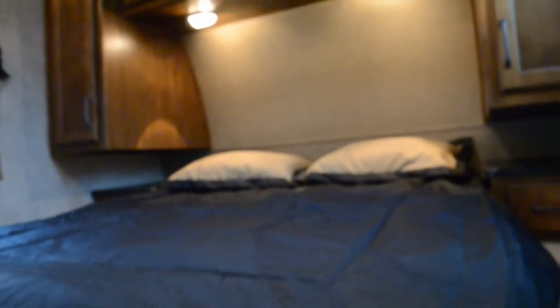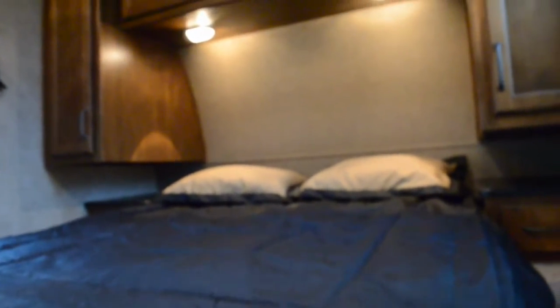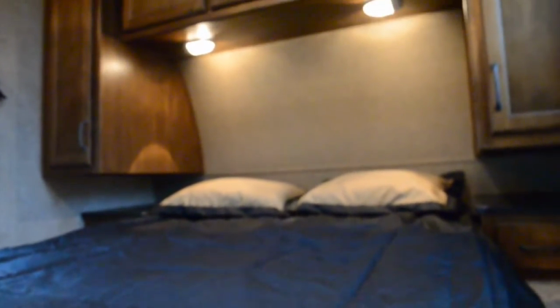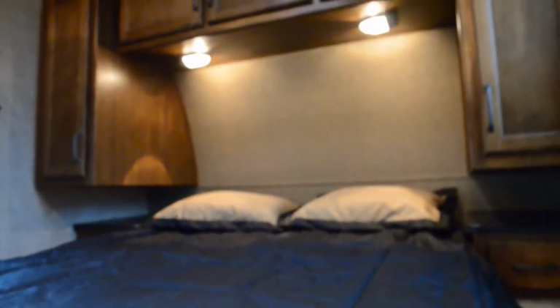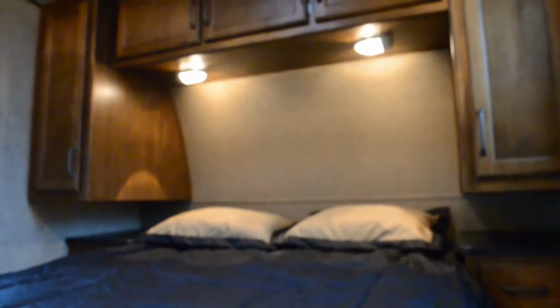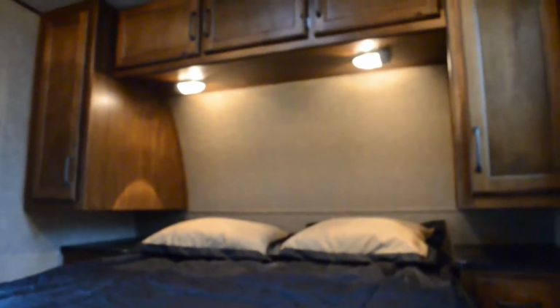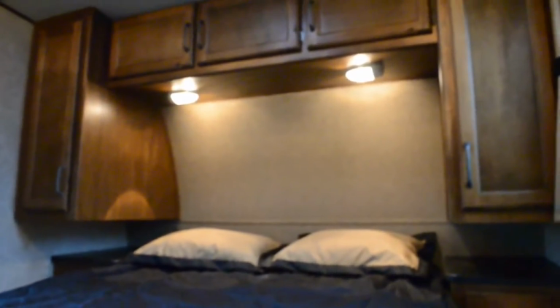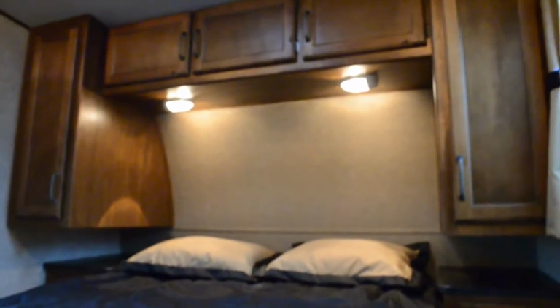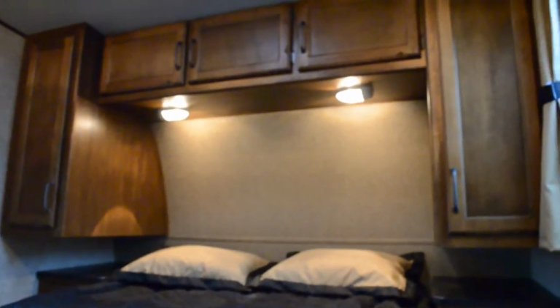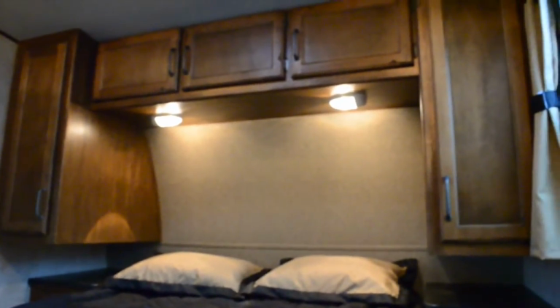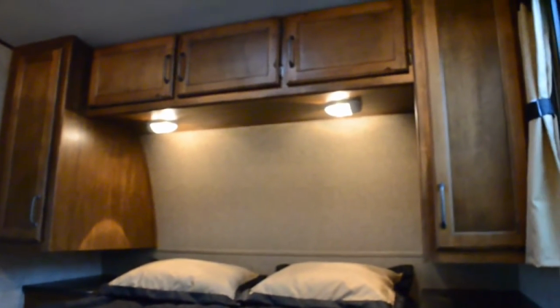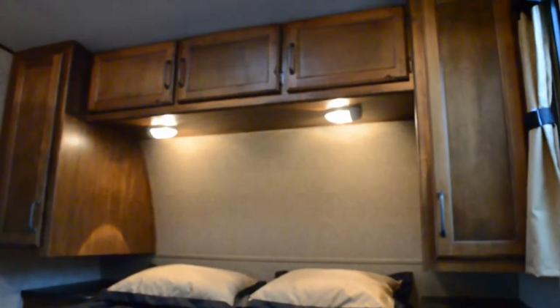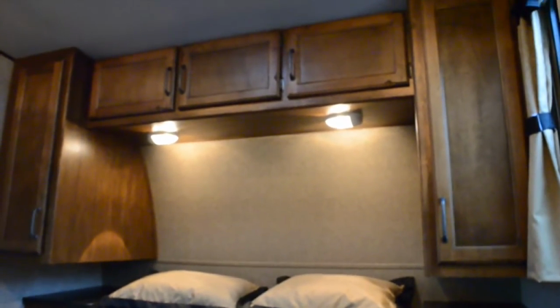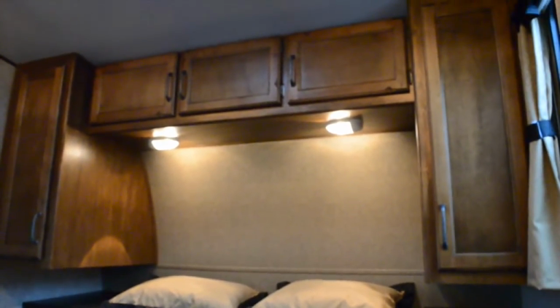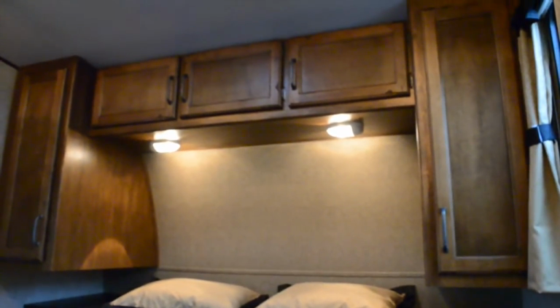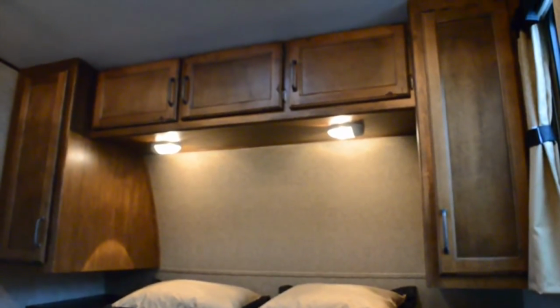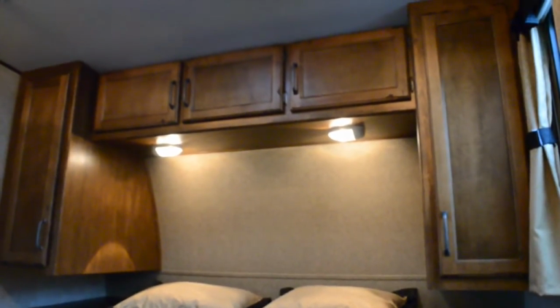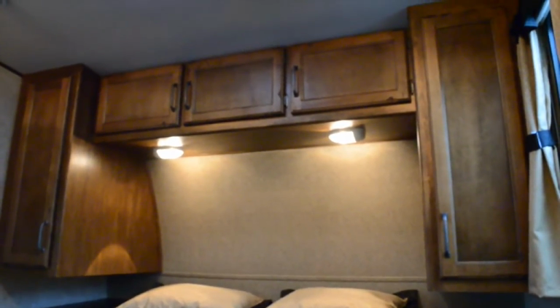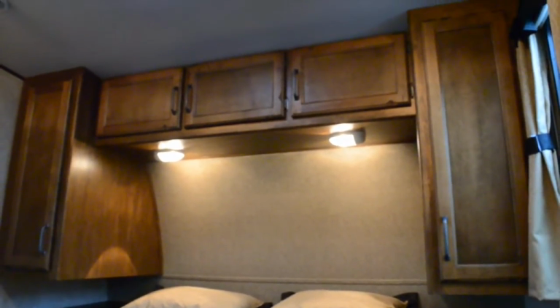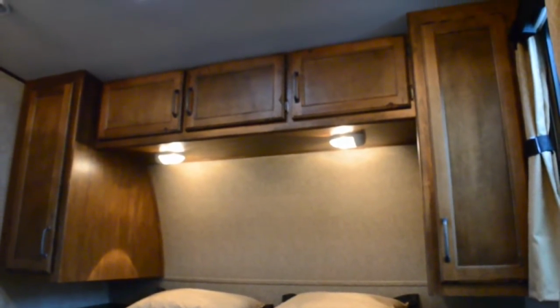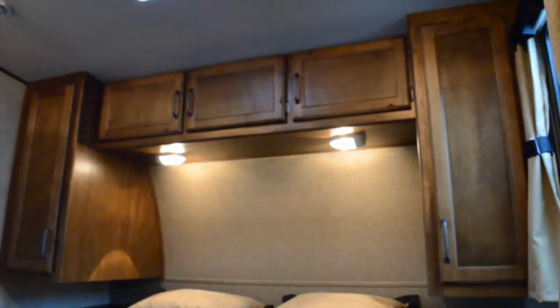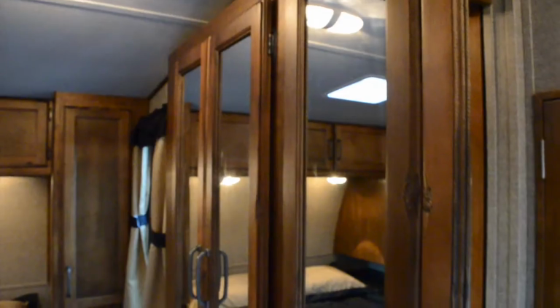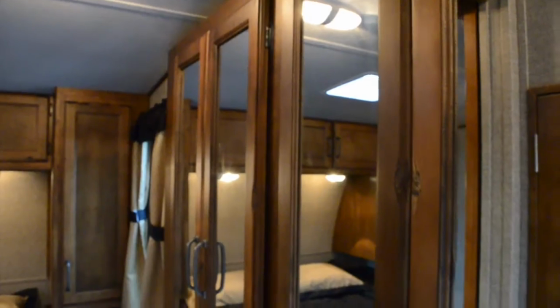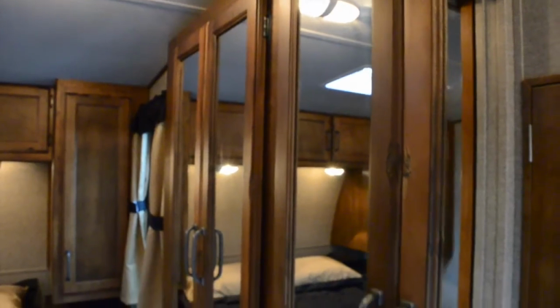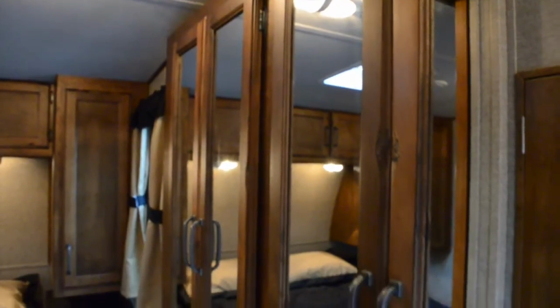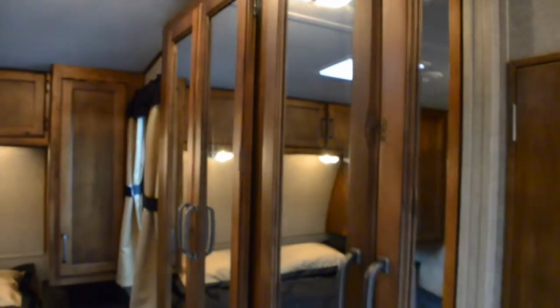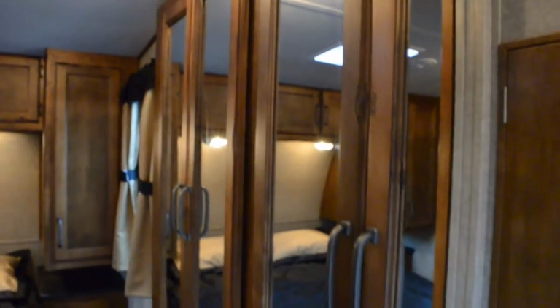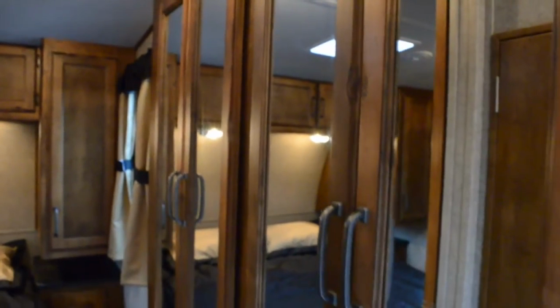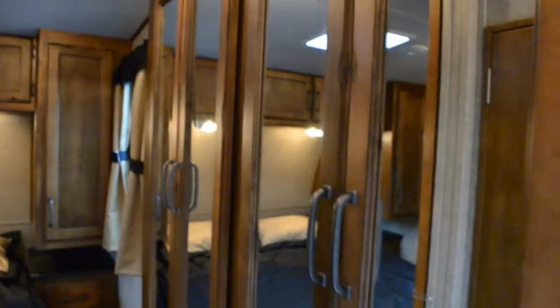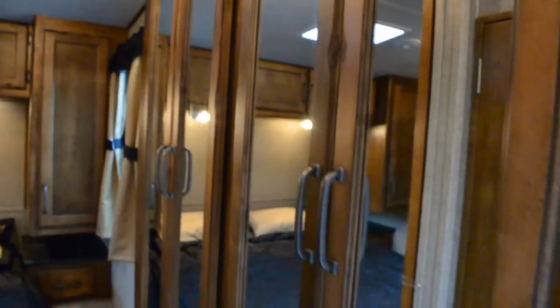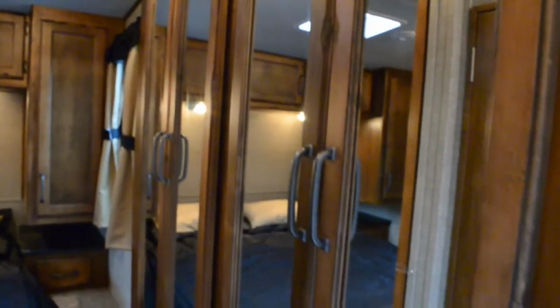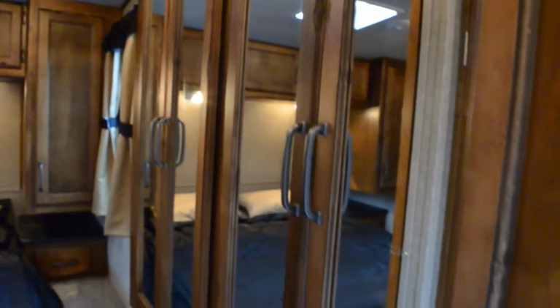In the master bedroom, your queen-size bed sits beneath plenty of overhead storage and next to the slide-out wardrobe.